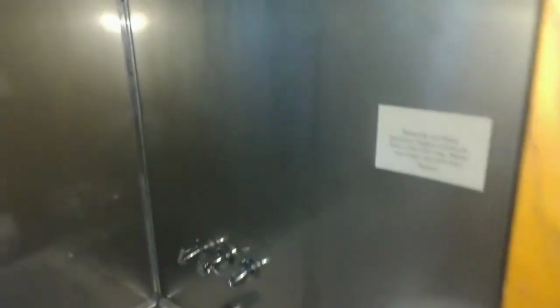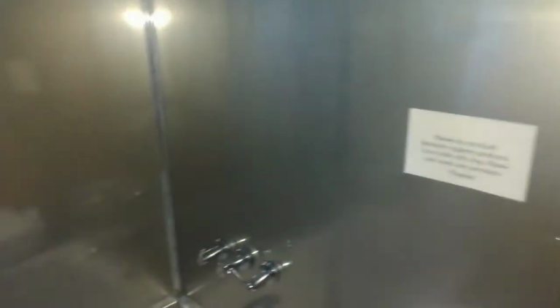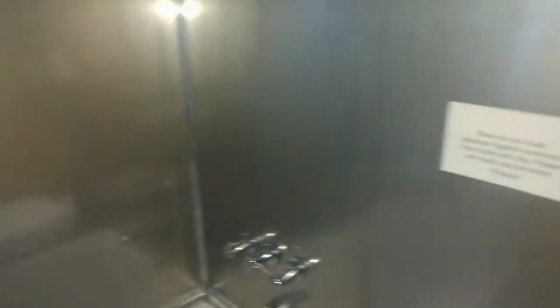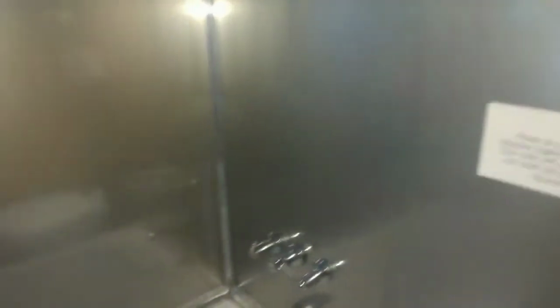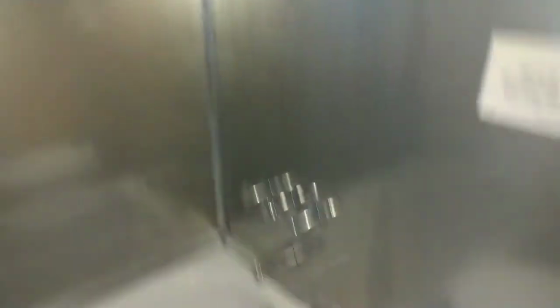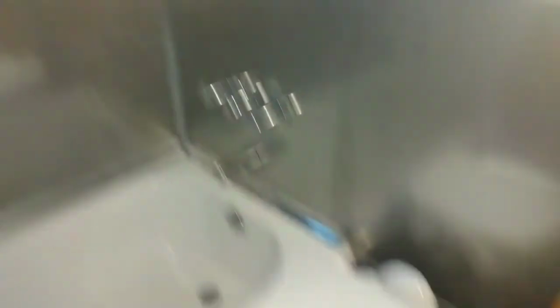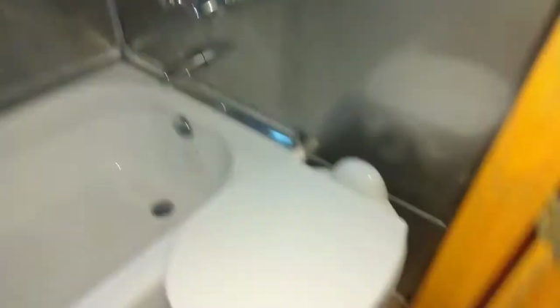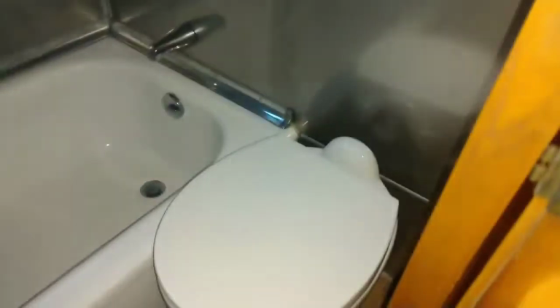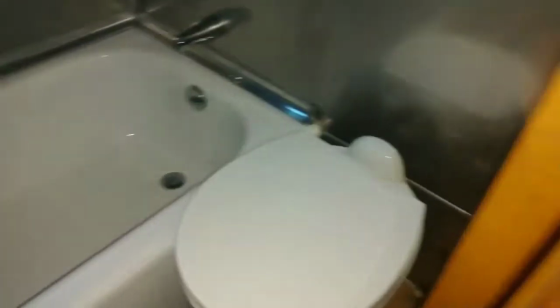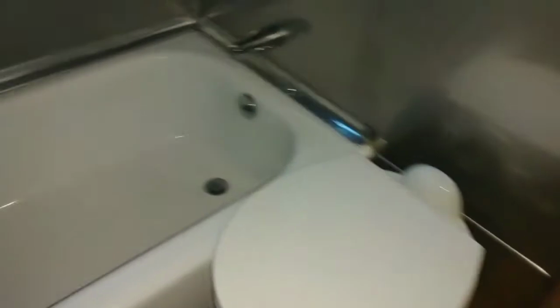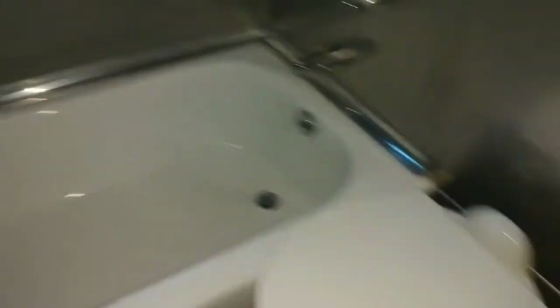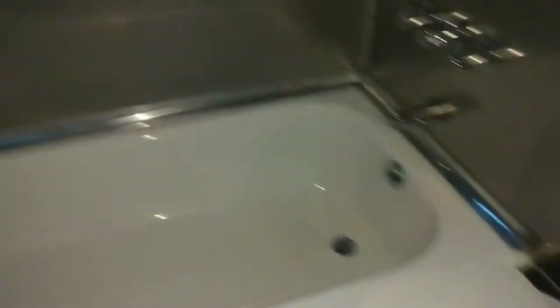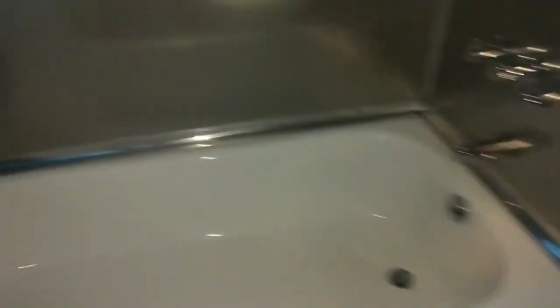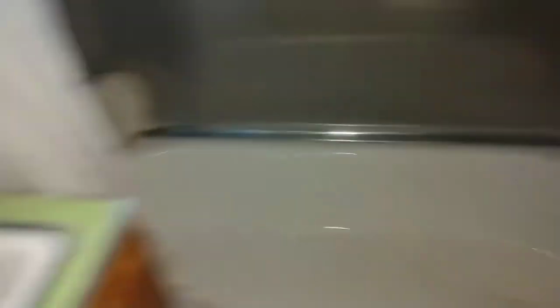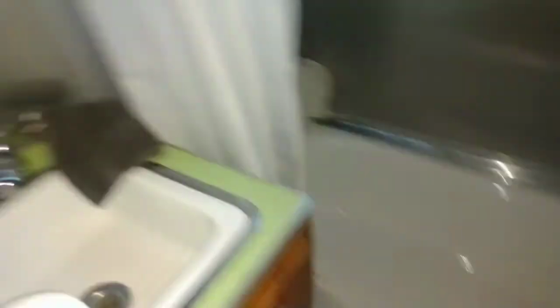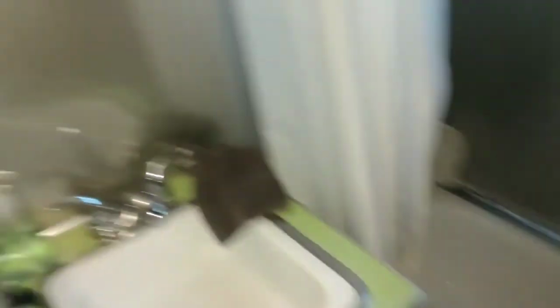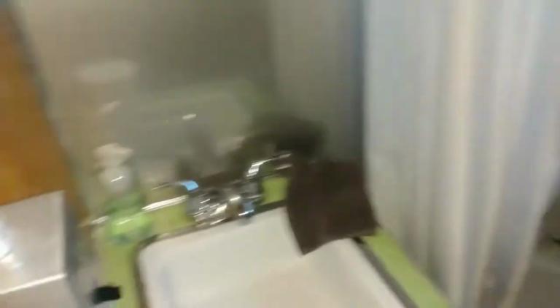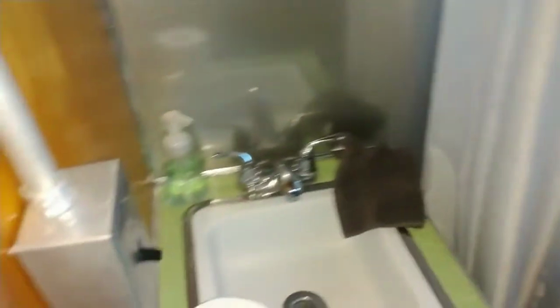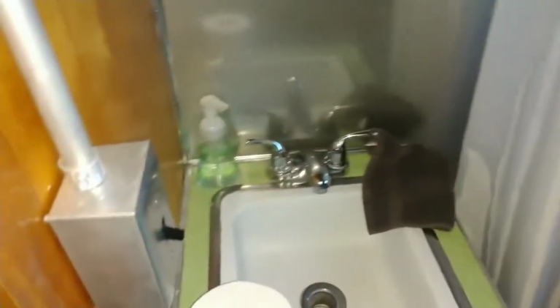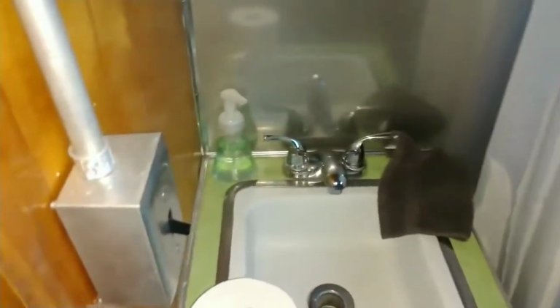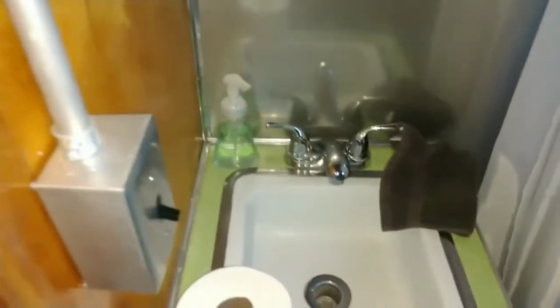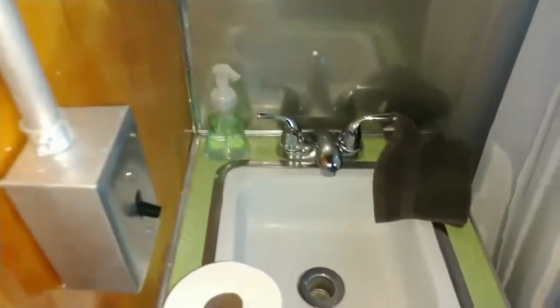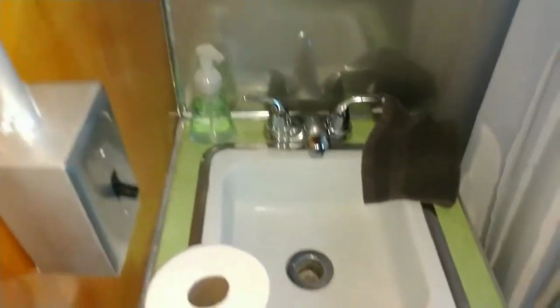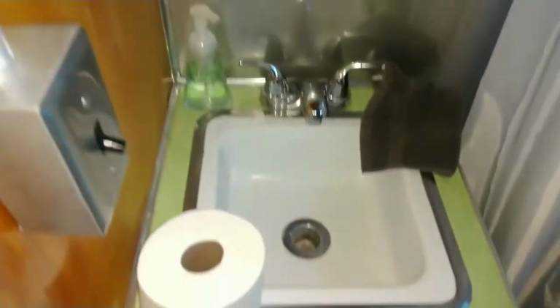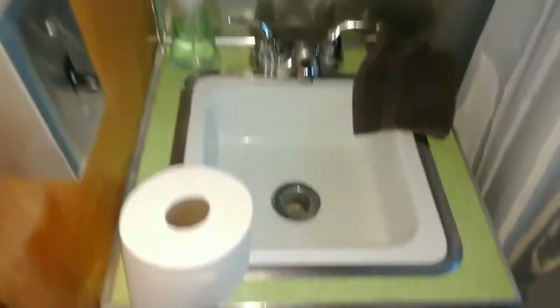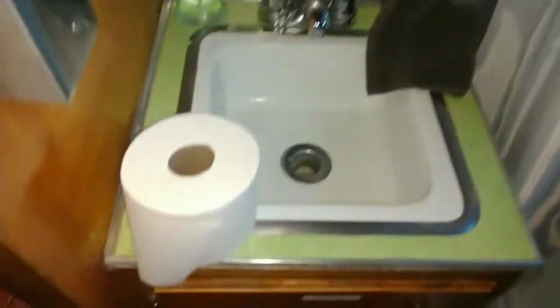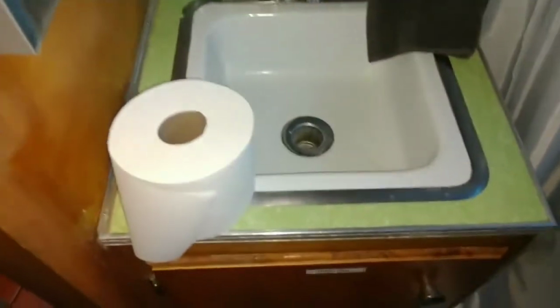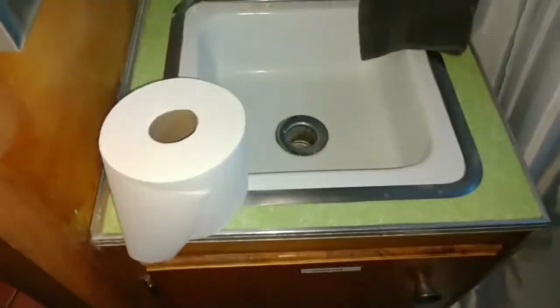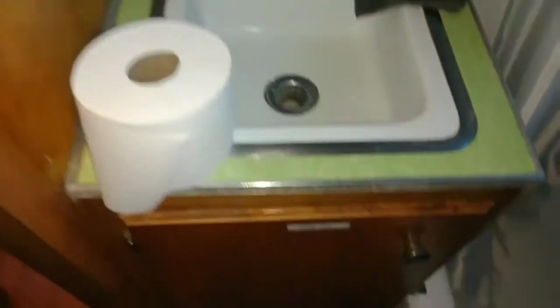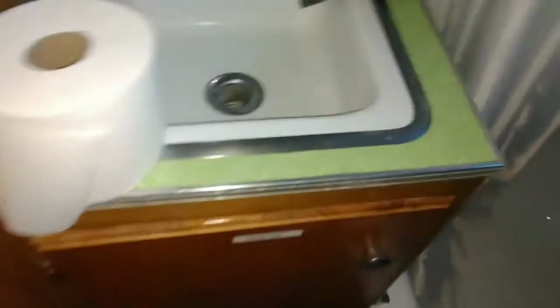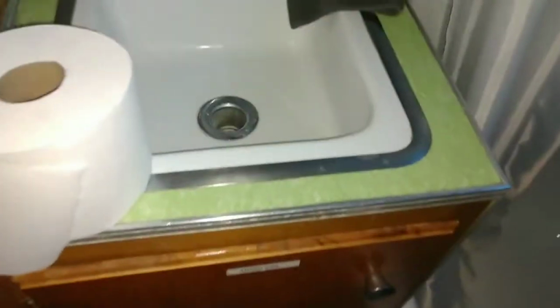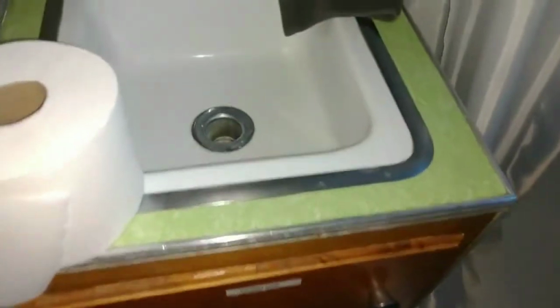Nice bathroom. Obviously upgraded toilet. It's like an original sink.